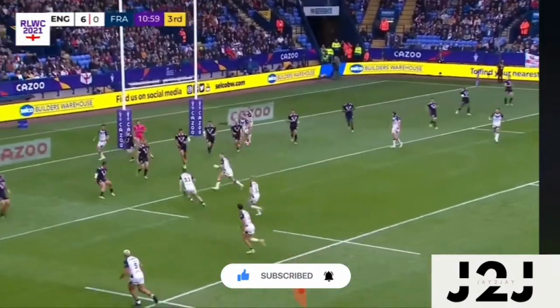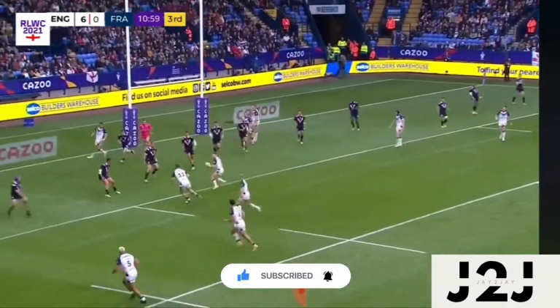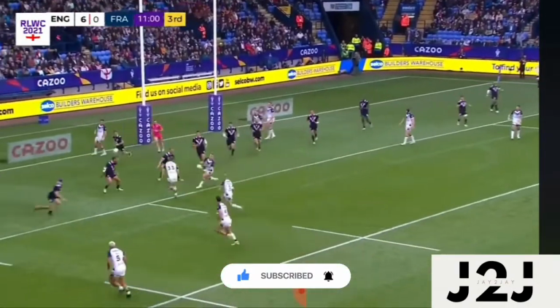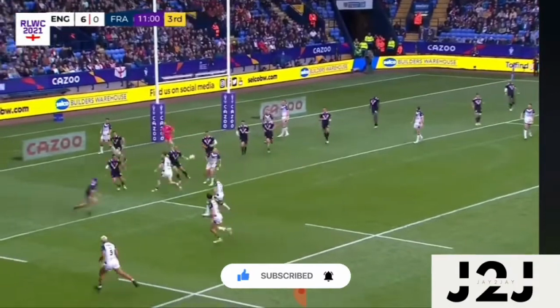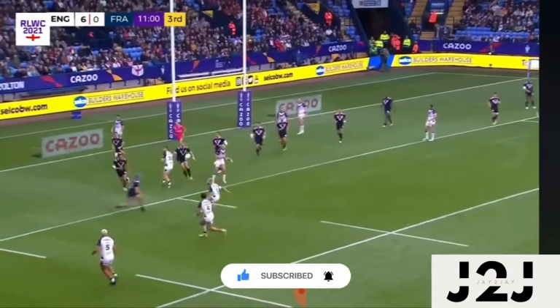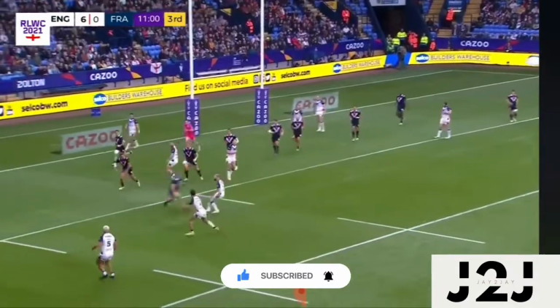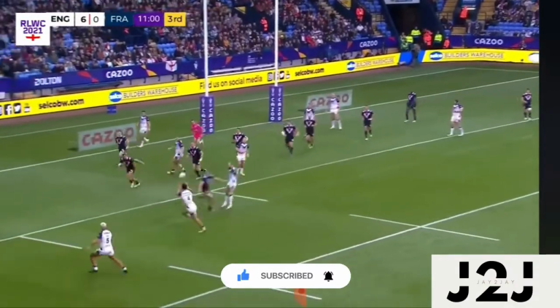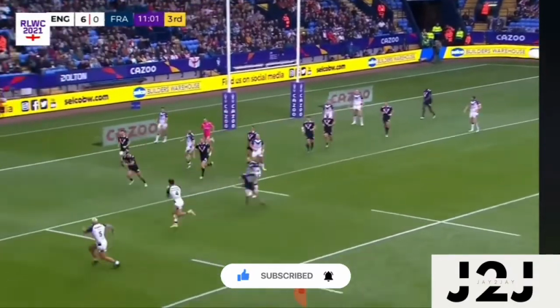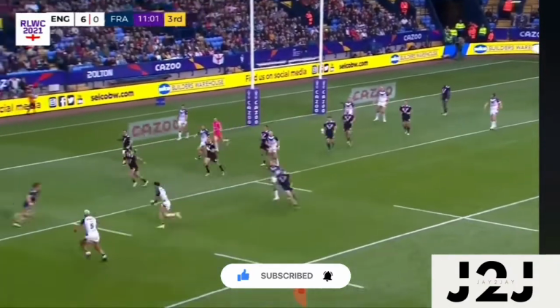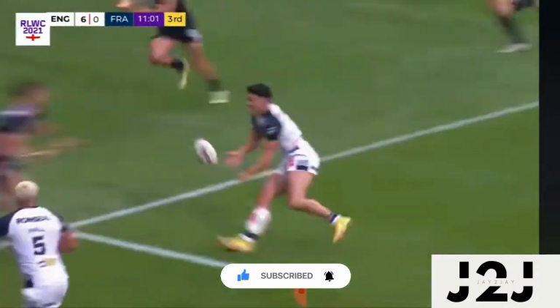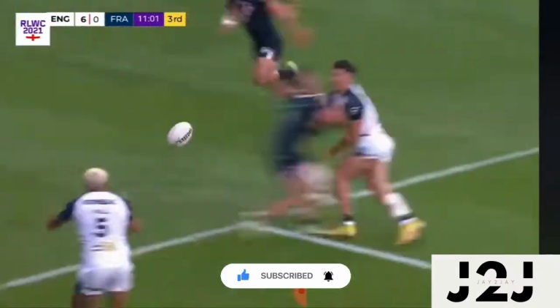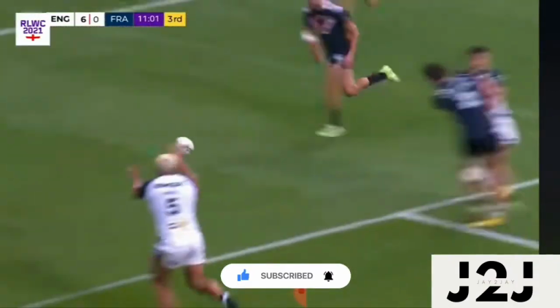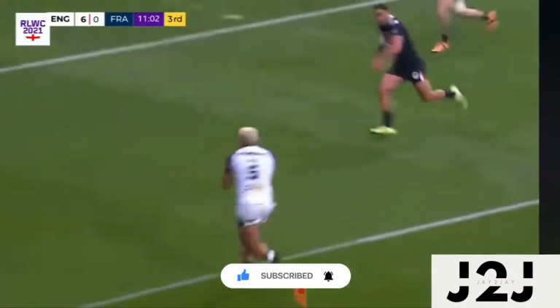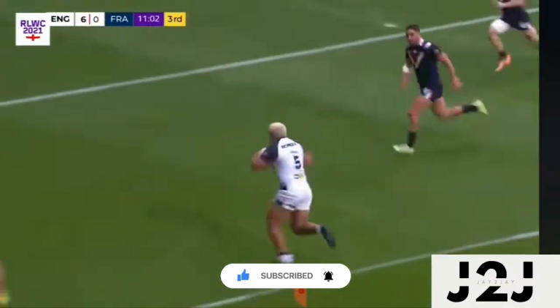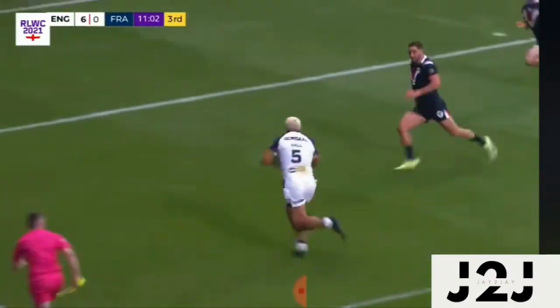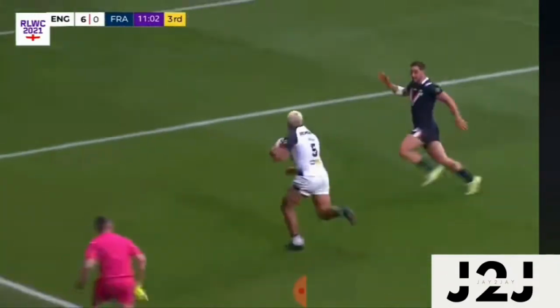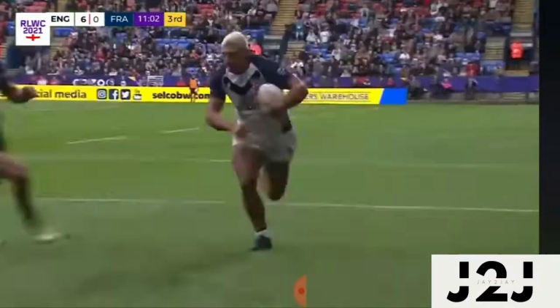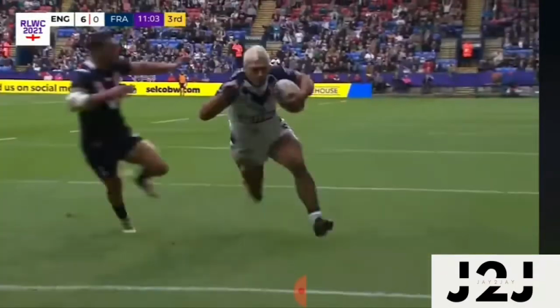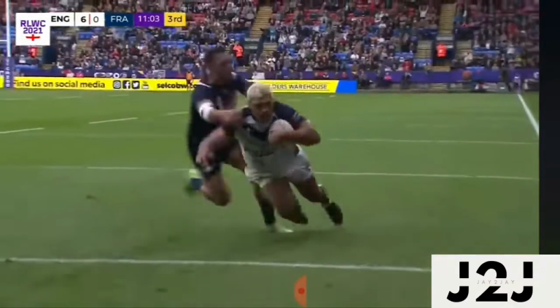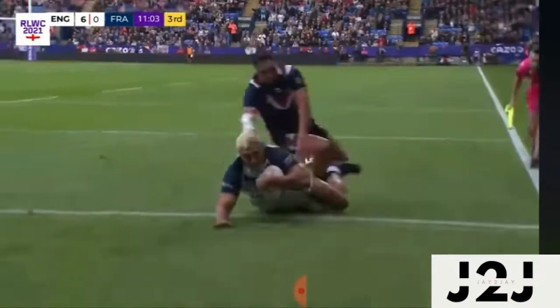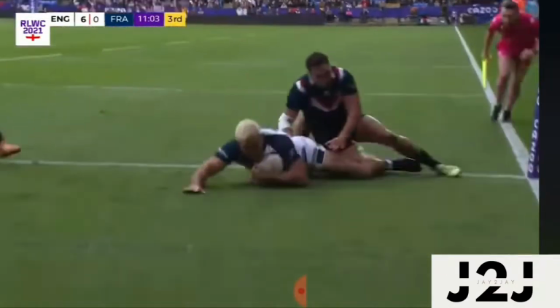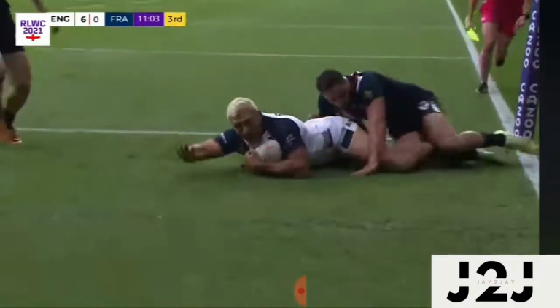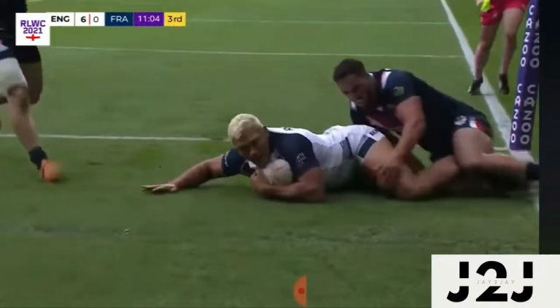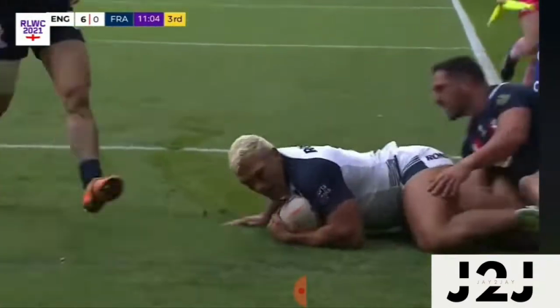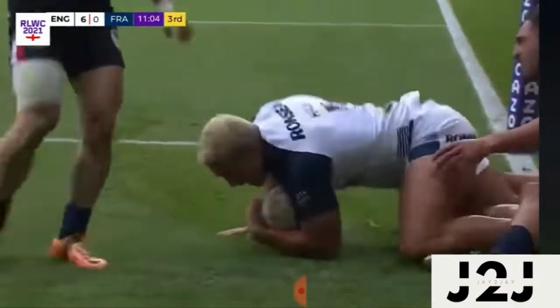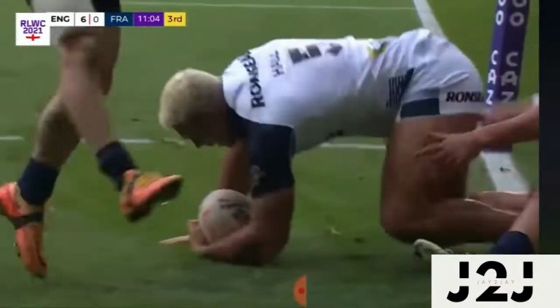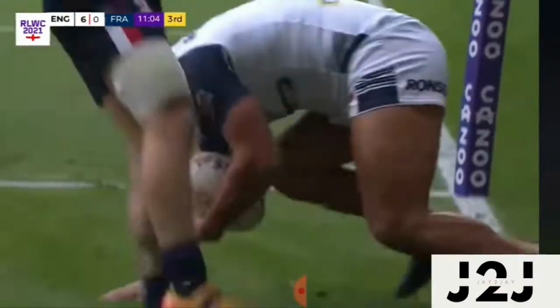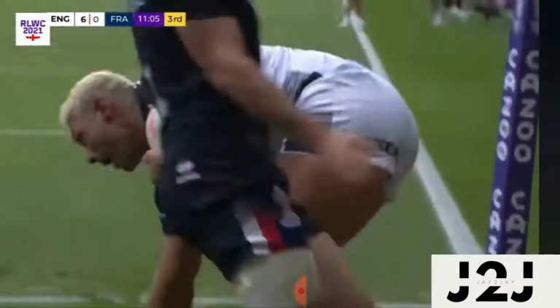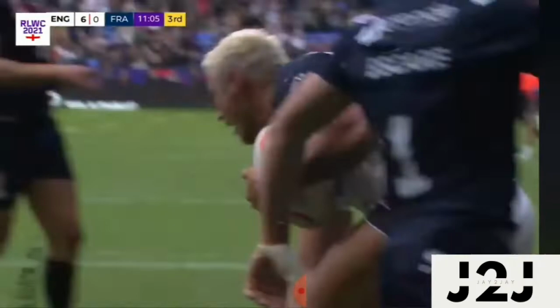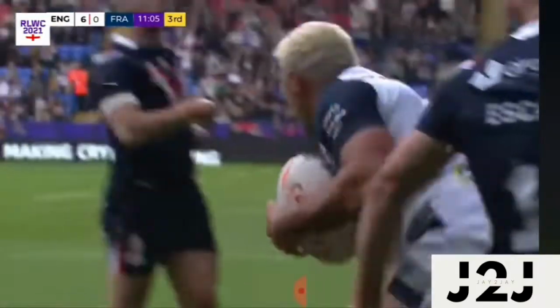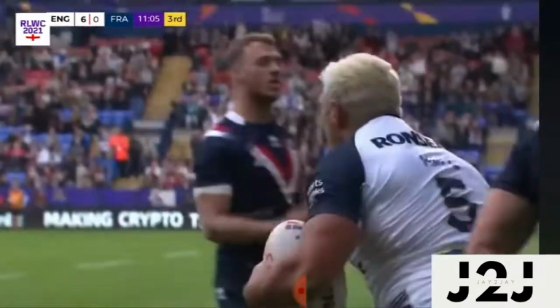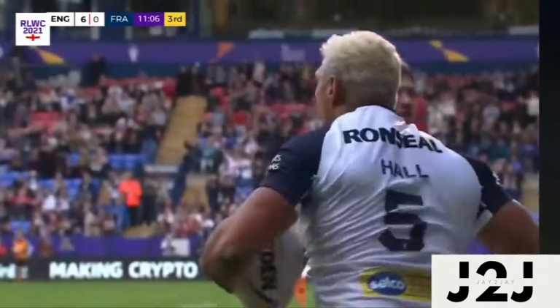Williams, over the top, brilliant — here comes Ryan Hall again. Ryan Hall's in for a second.